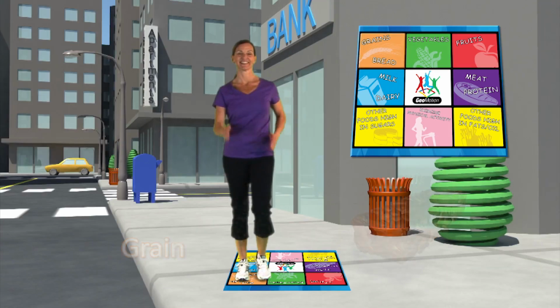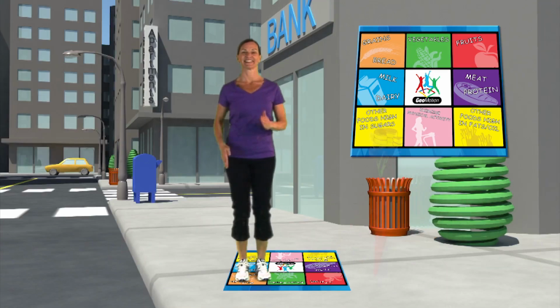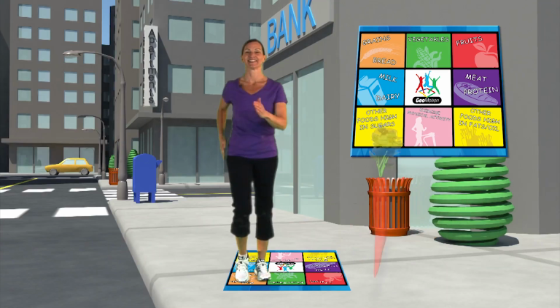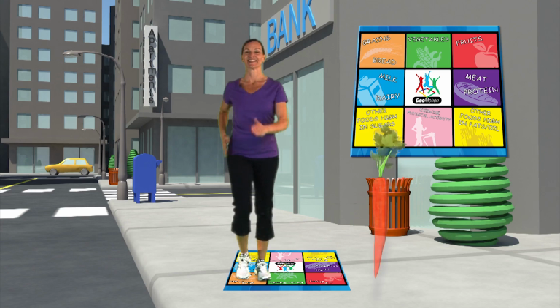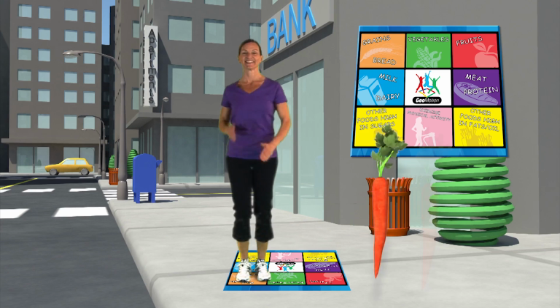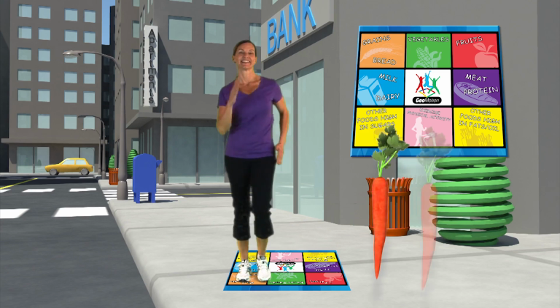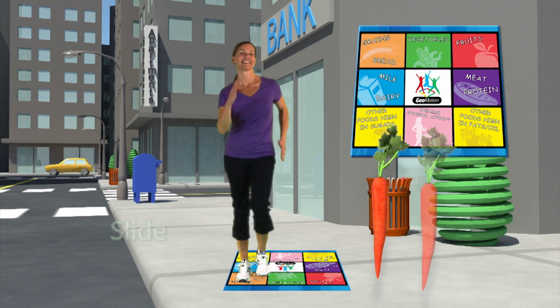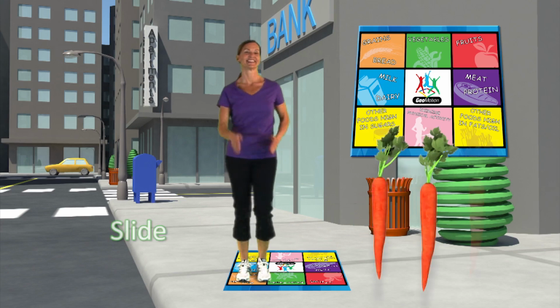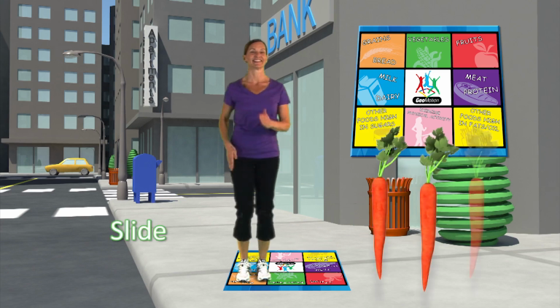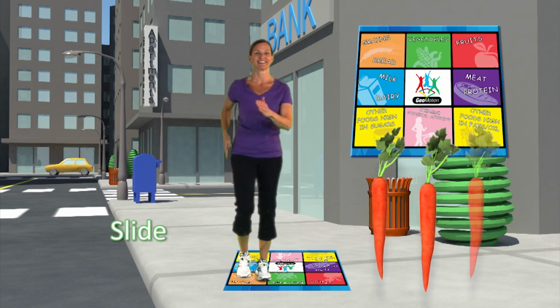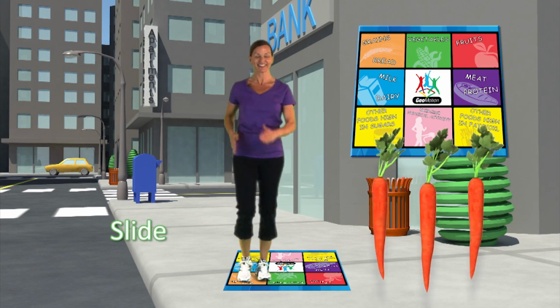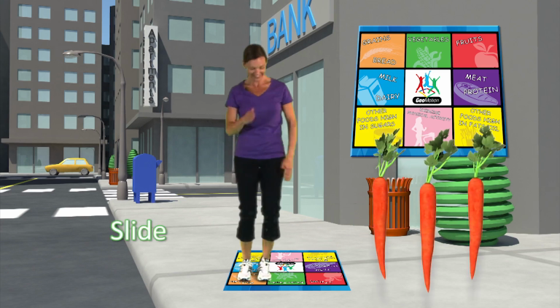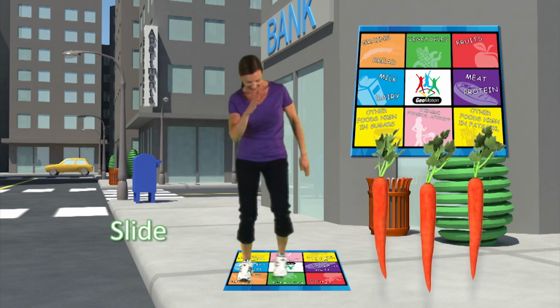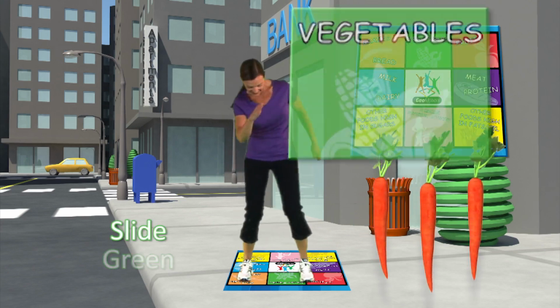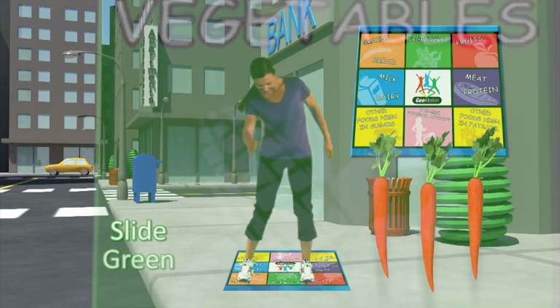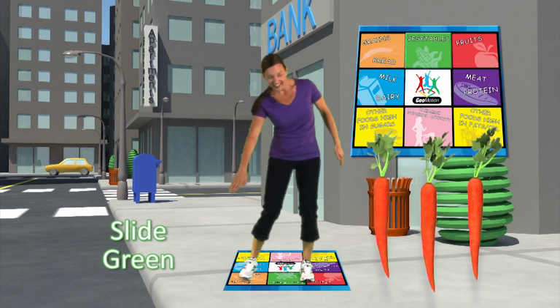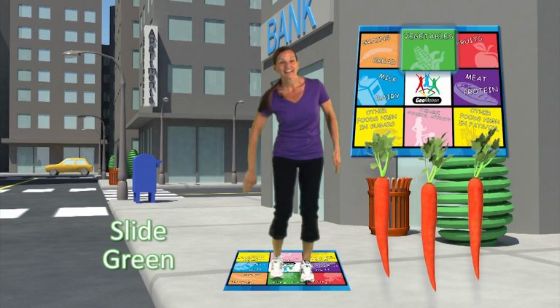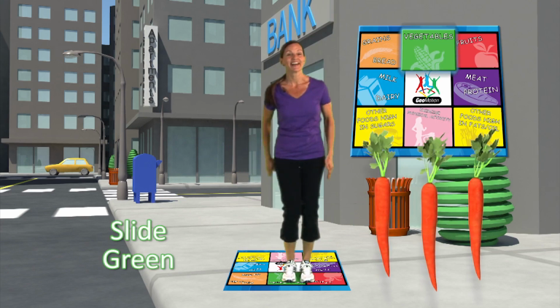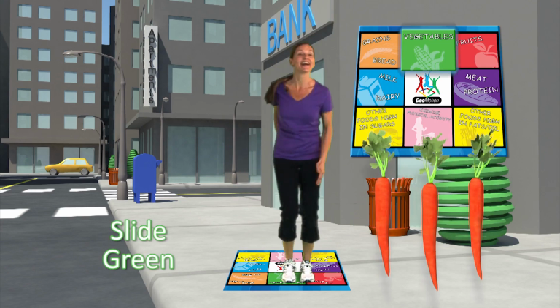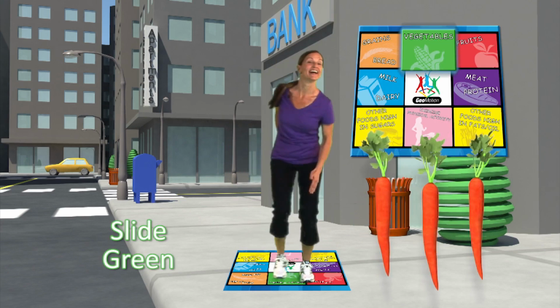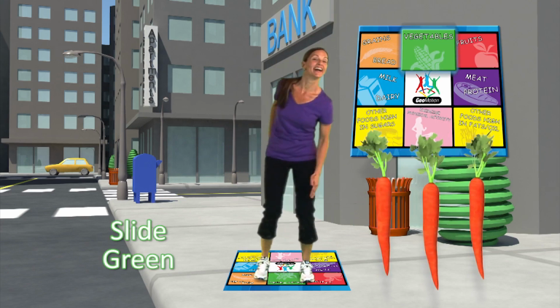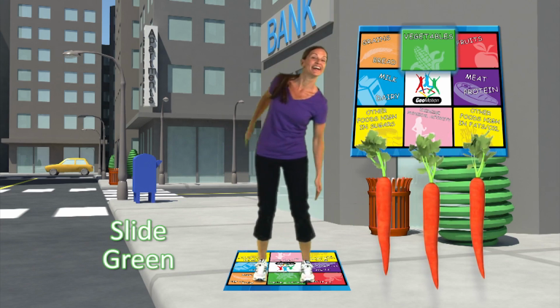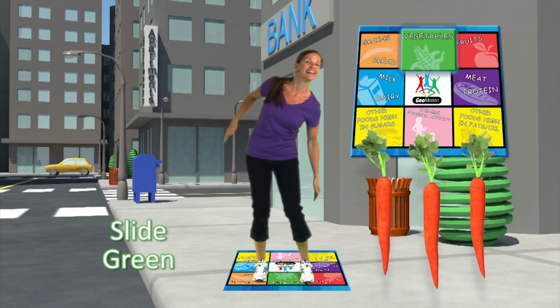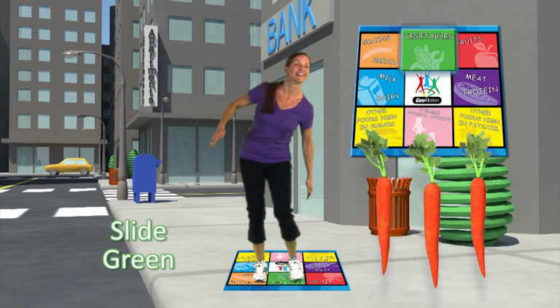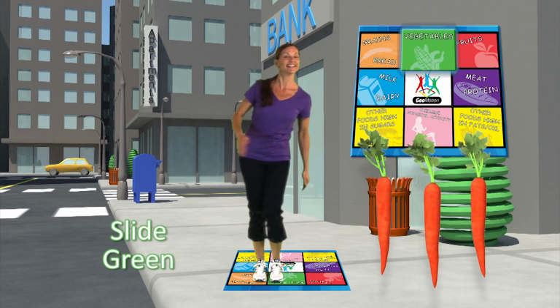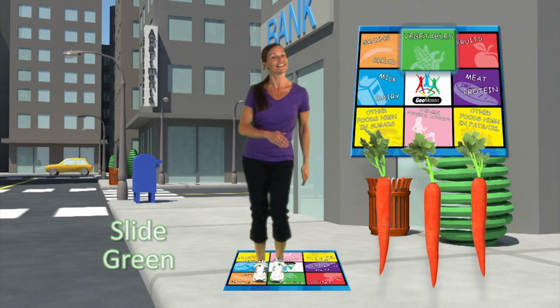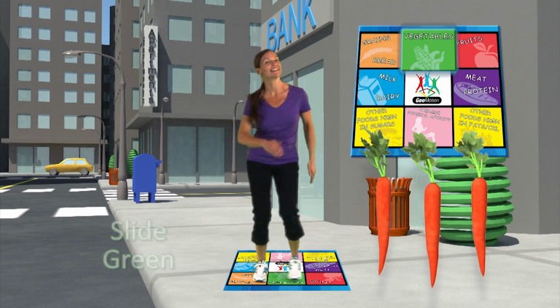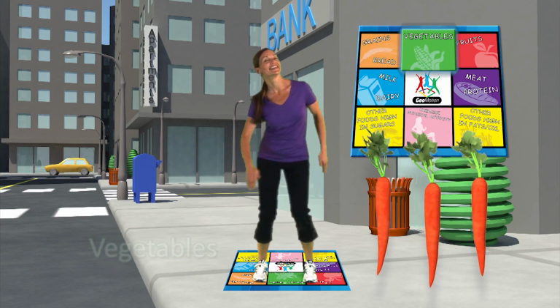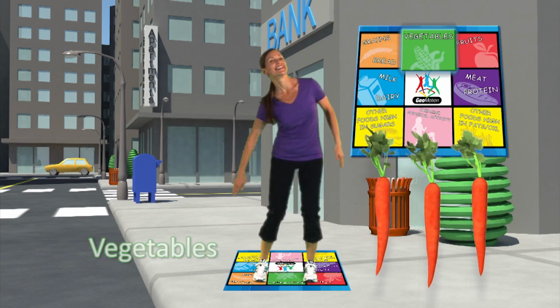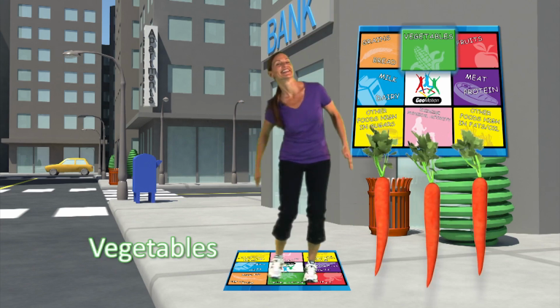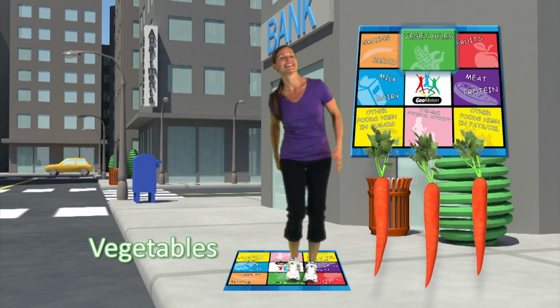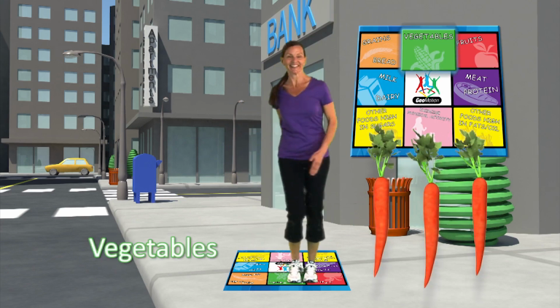Carrots, slide to the green square. Carrots are vegetables.